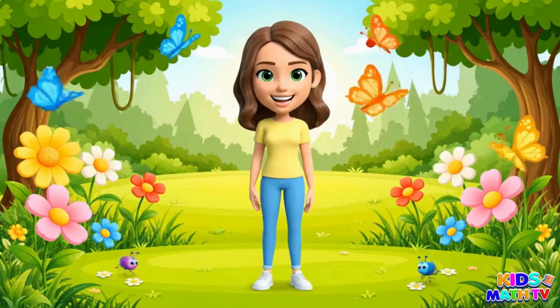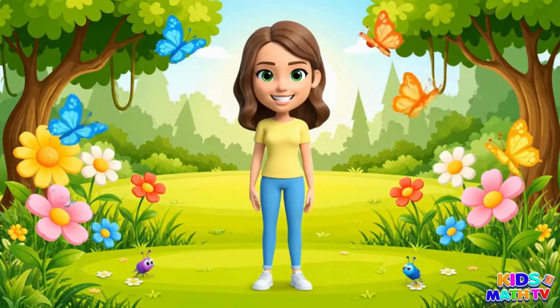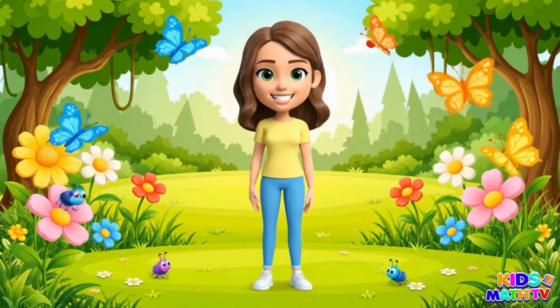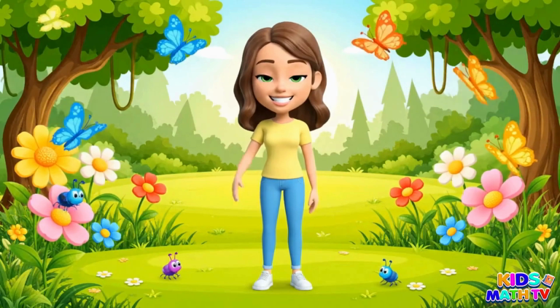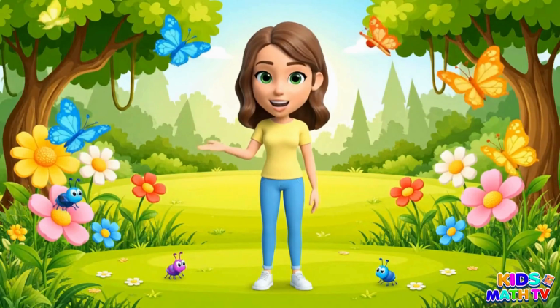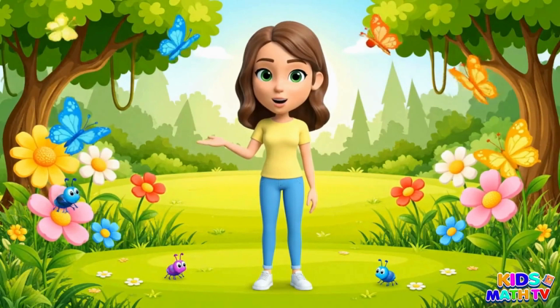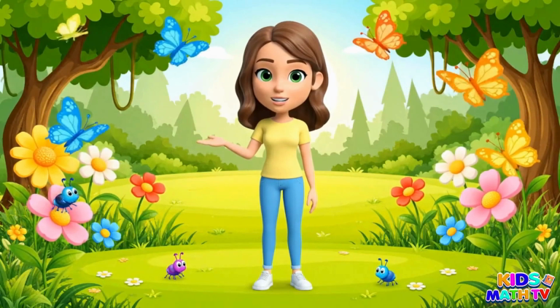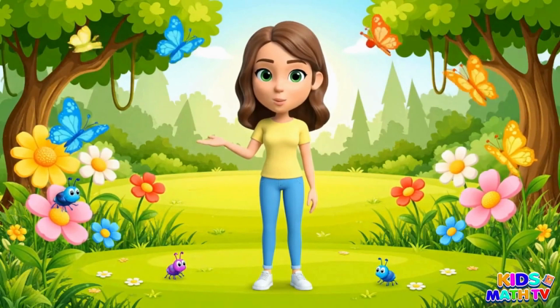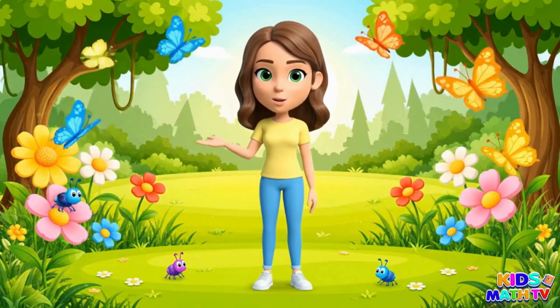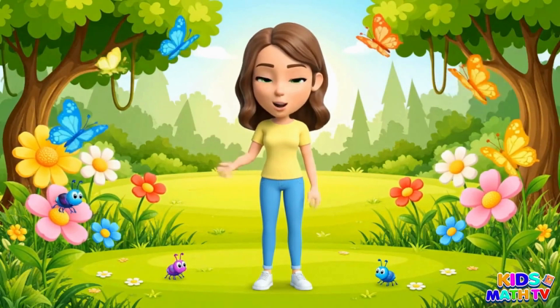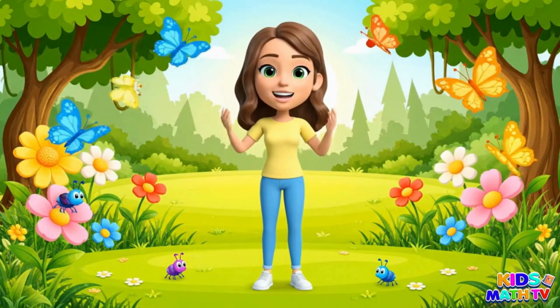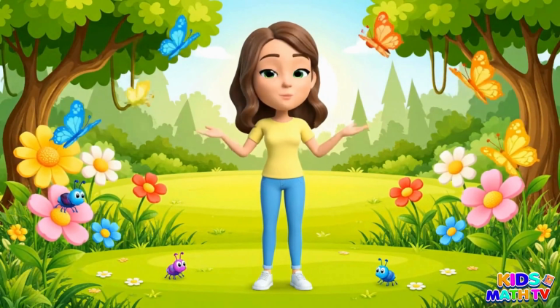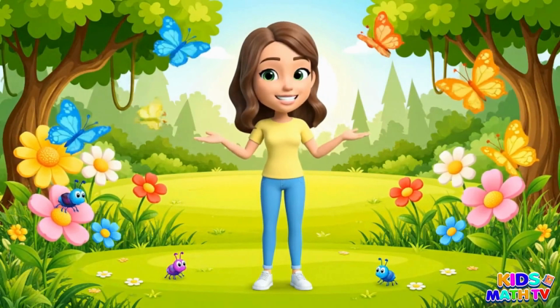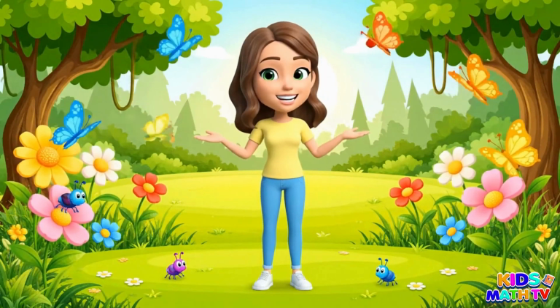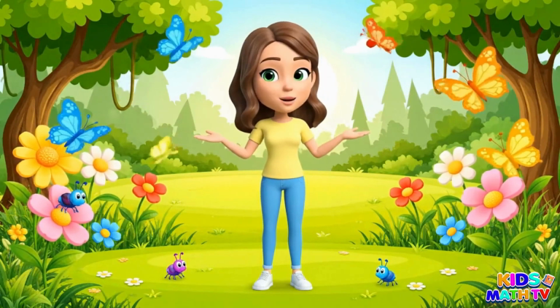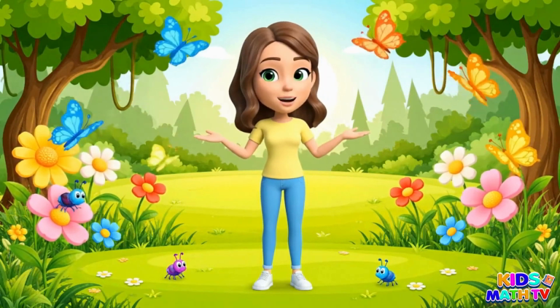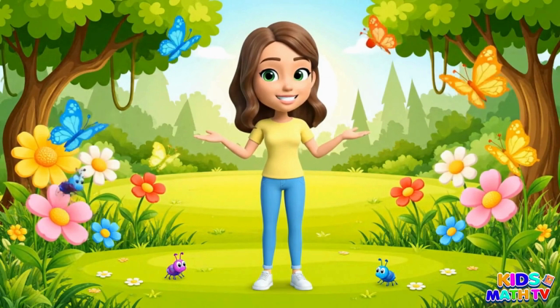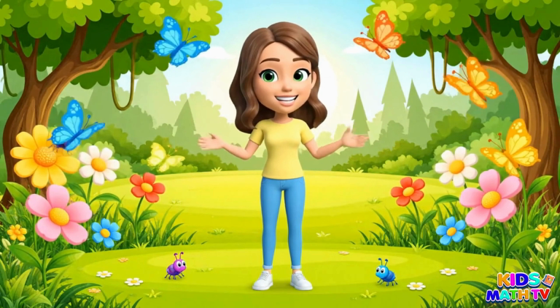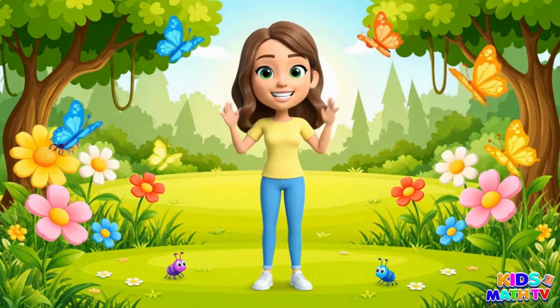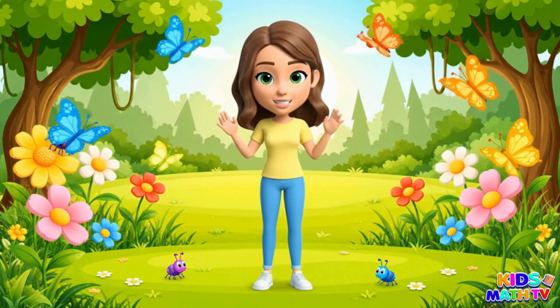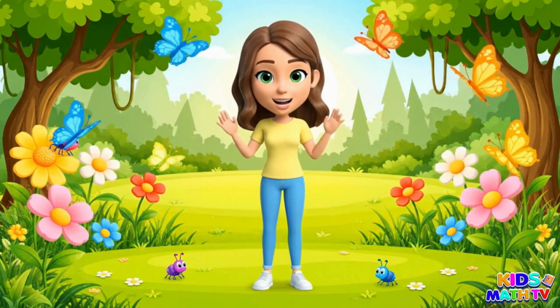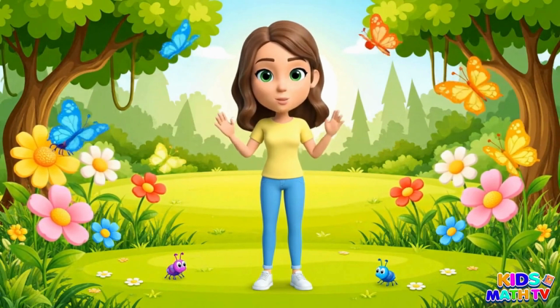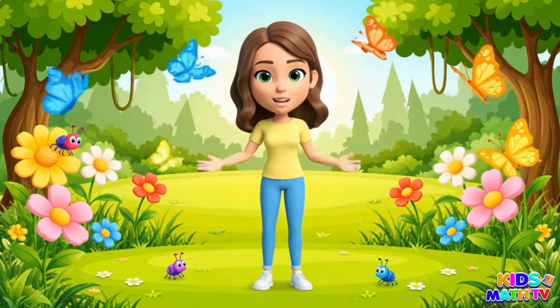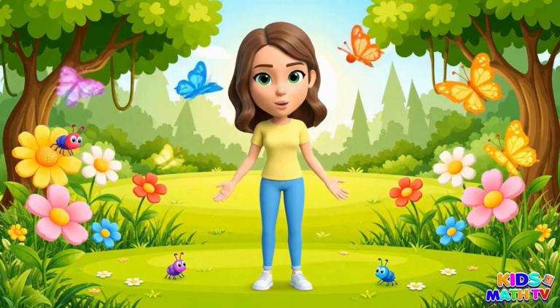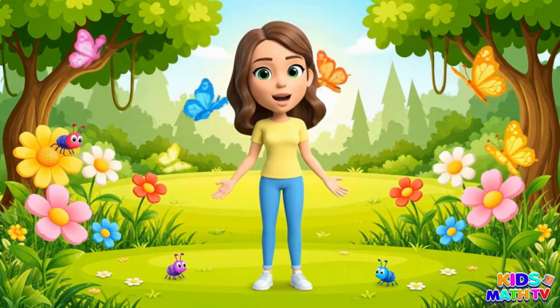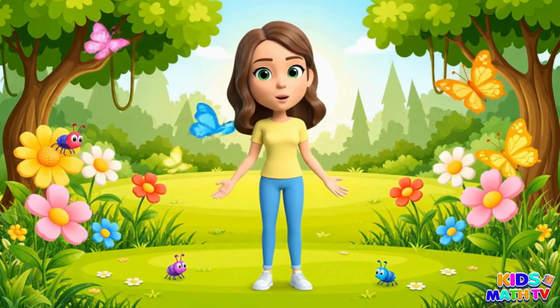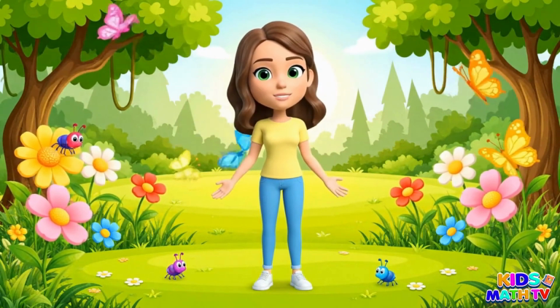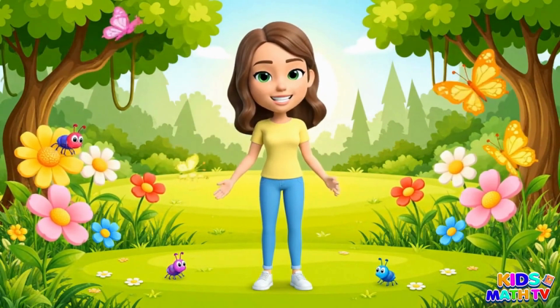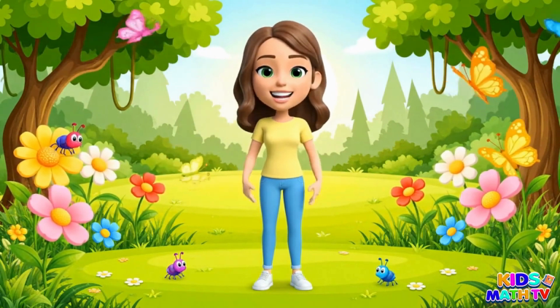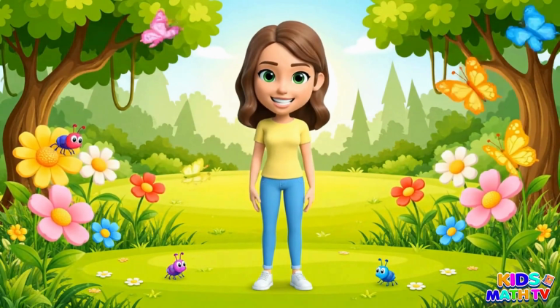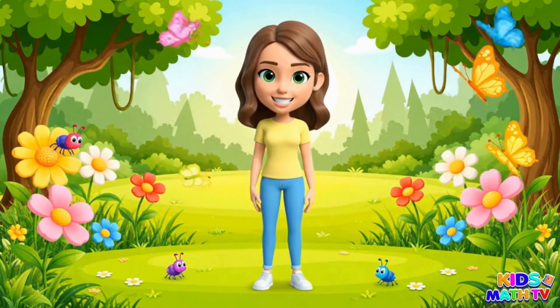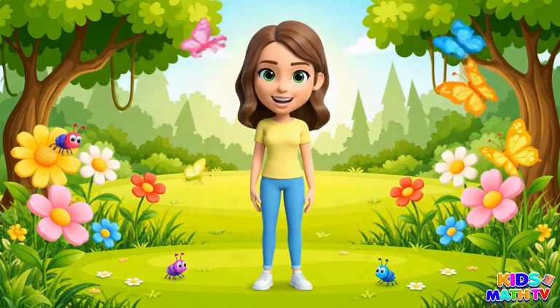Hi kids! Today we're going to learn about 20 amazing invertebrates. These are animals without backbones. Let's get started.